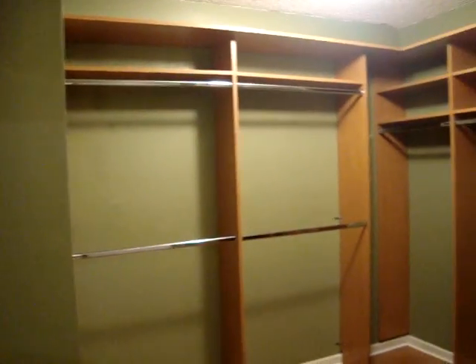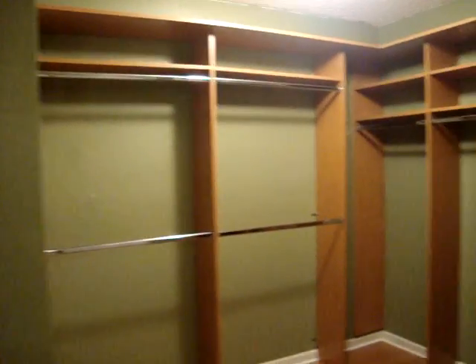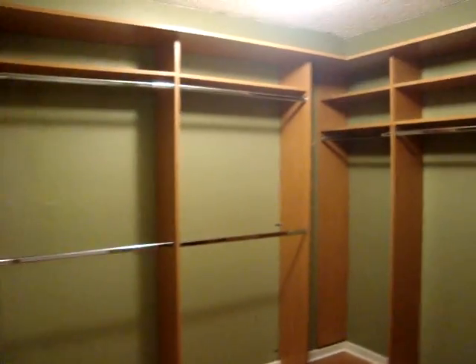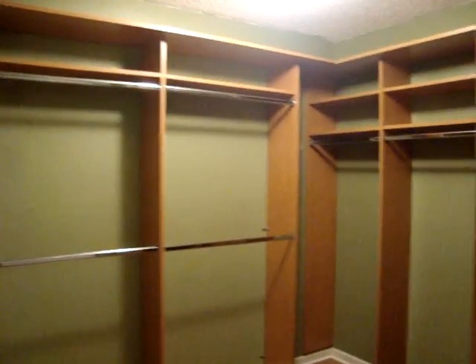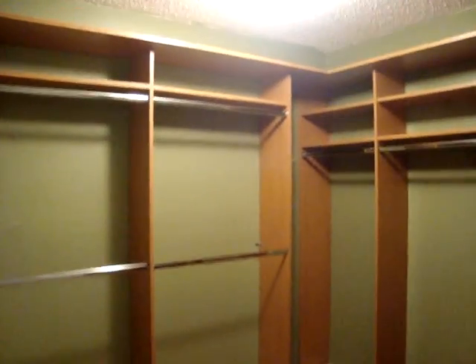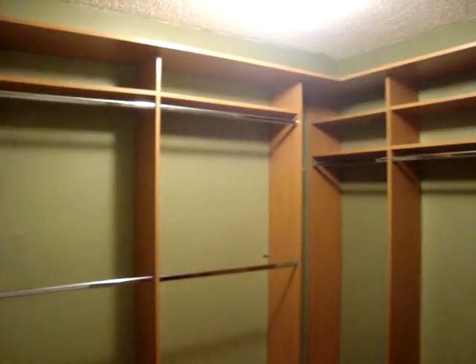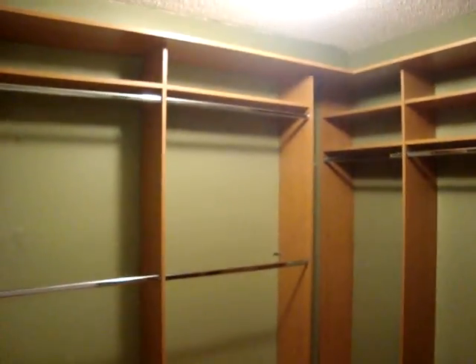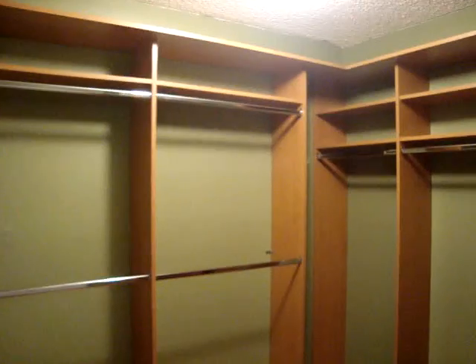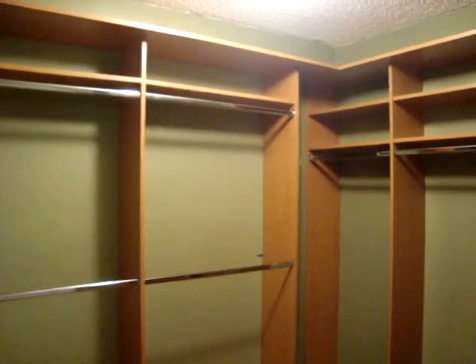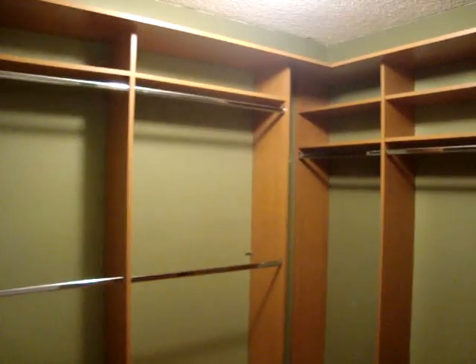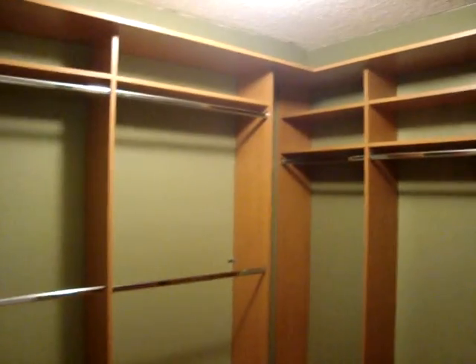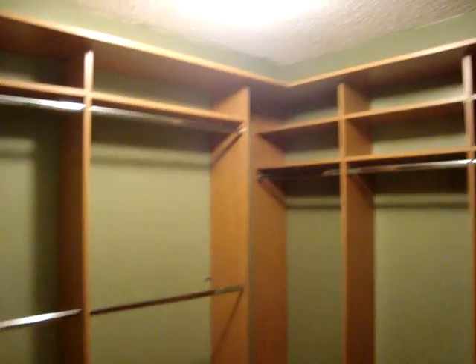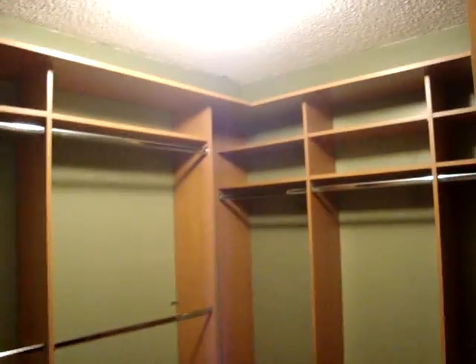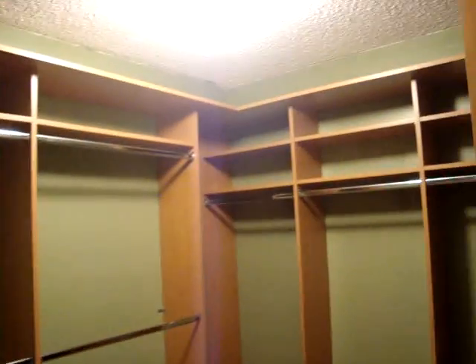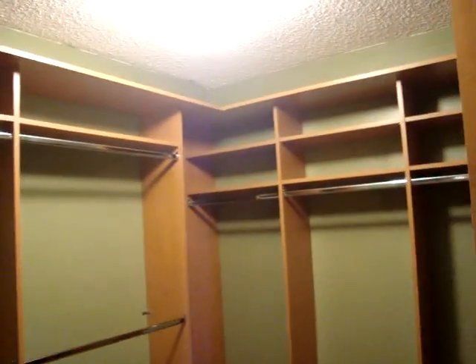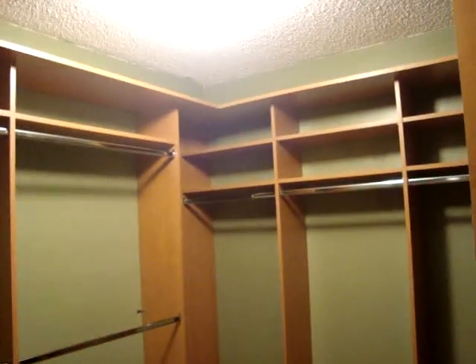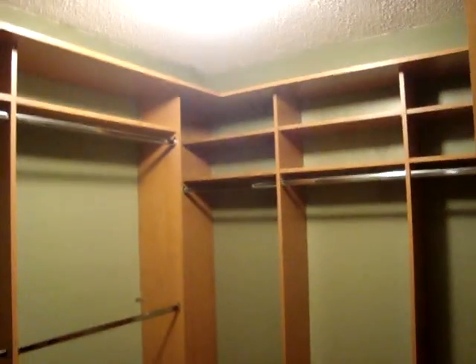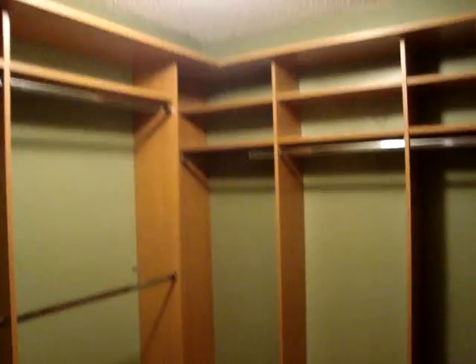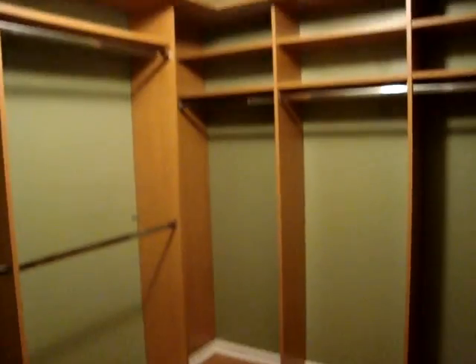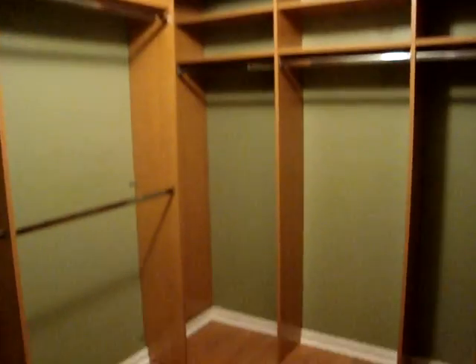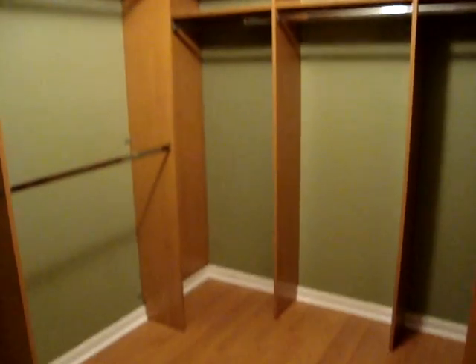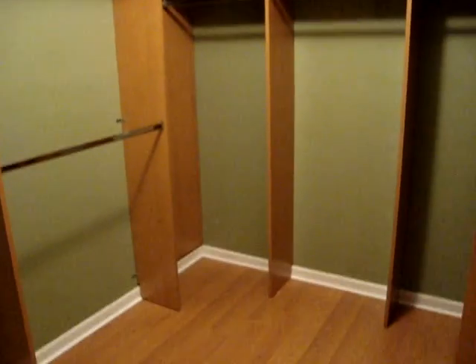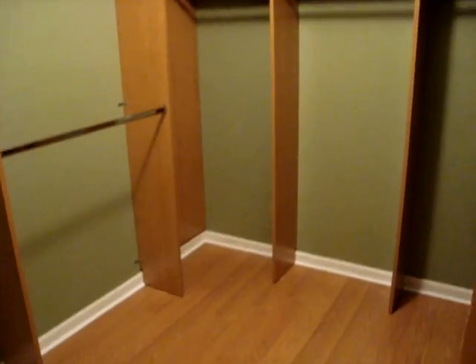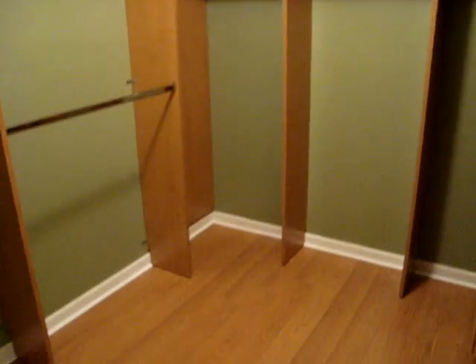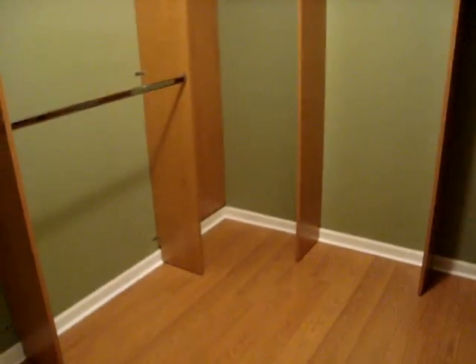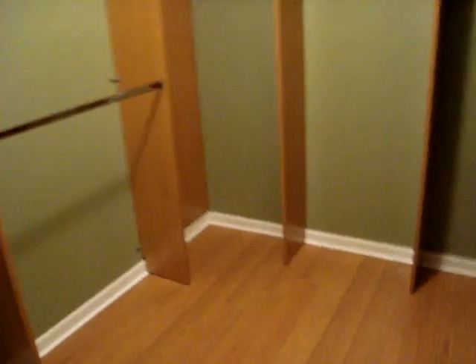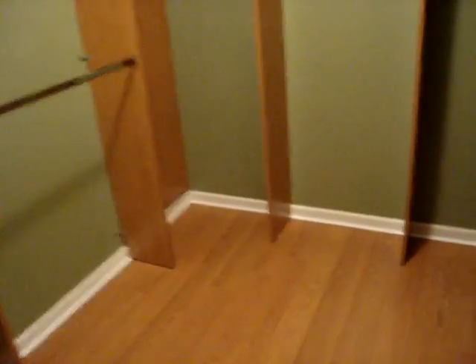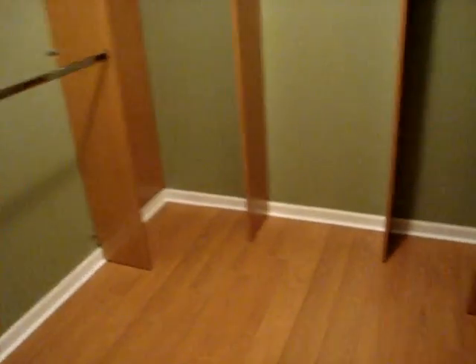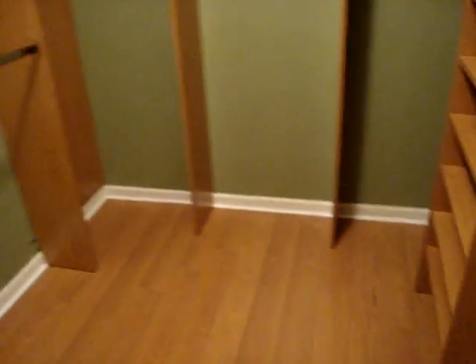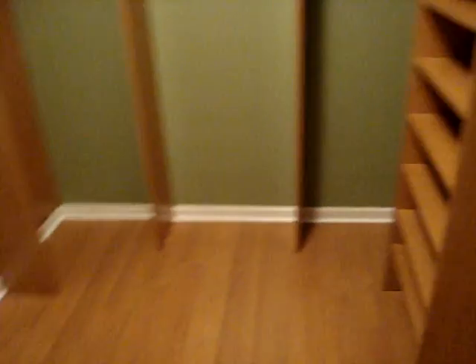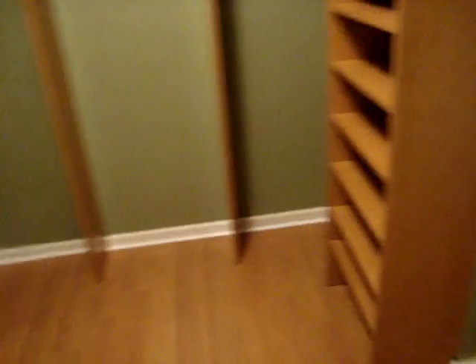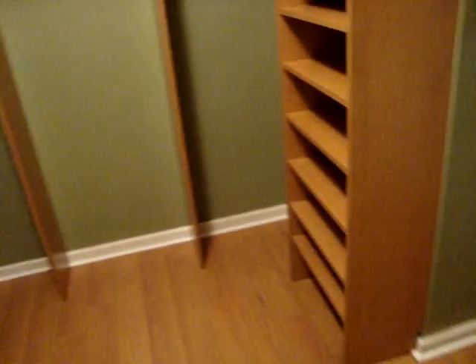Over here is the great walk-in closet that has California Closet organization. As you can see, there is plenty of space and it has been maximized with the organizer.